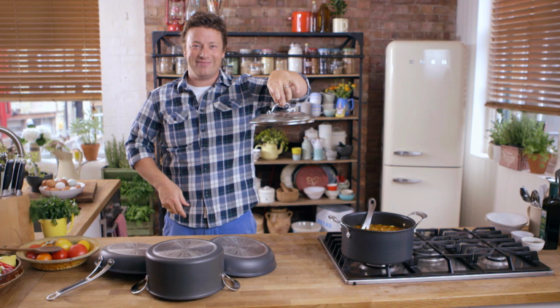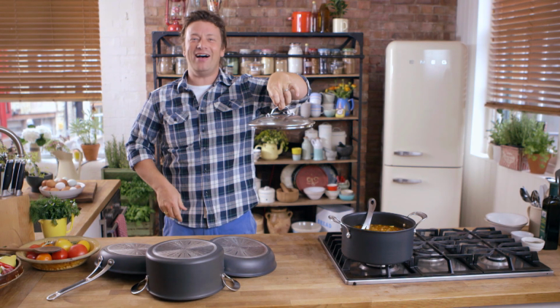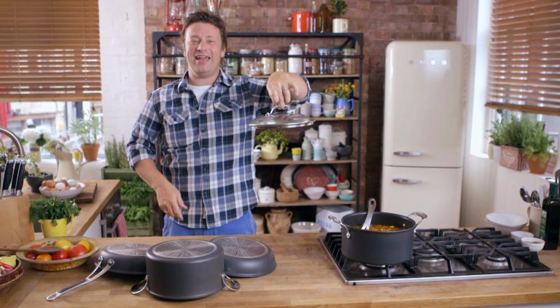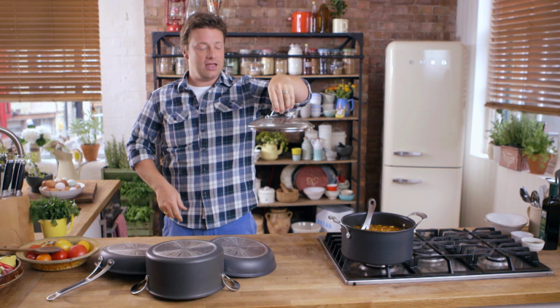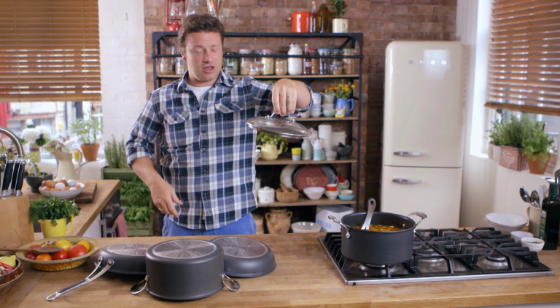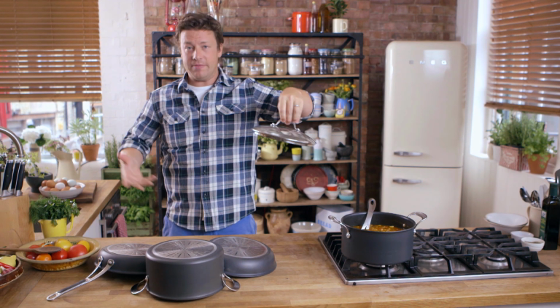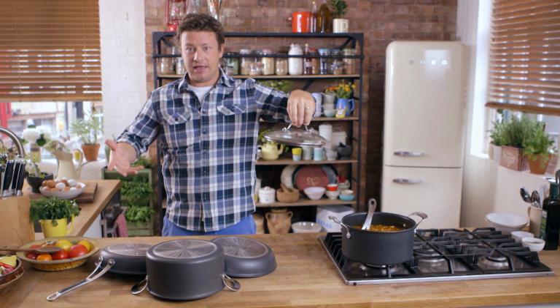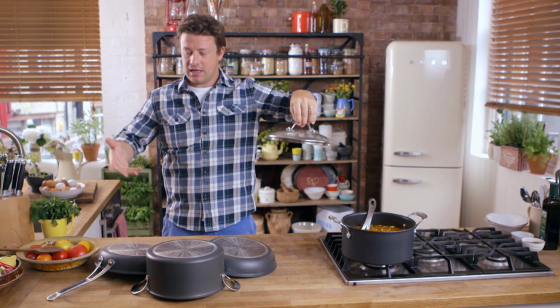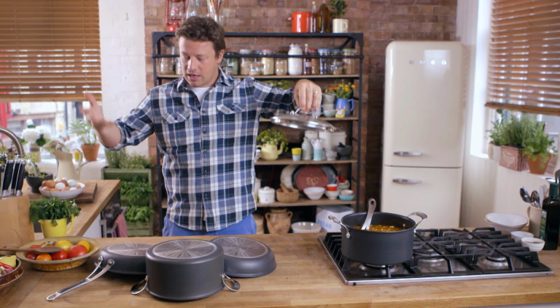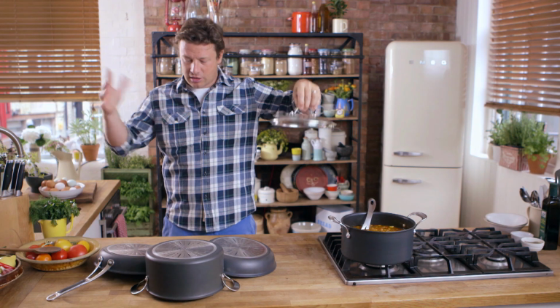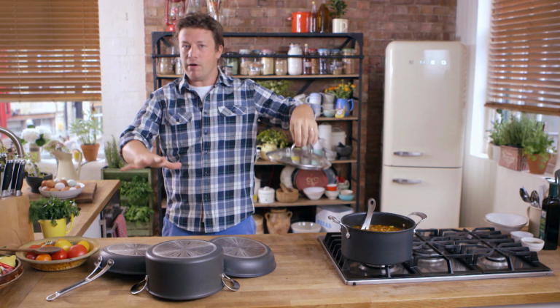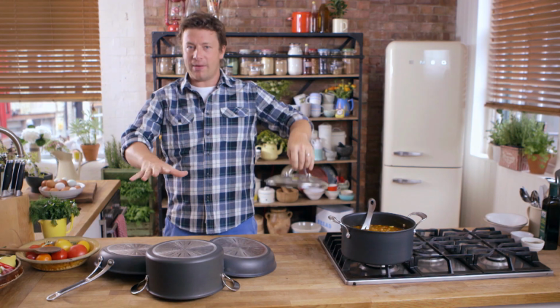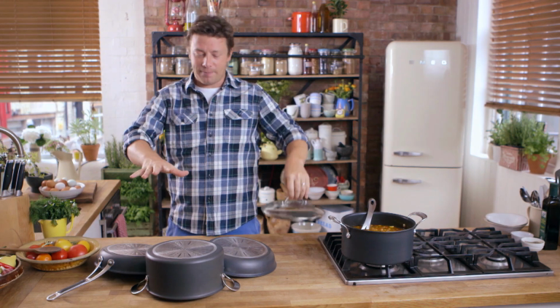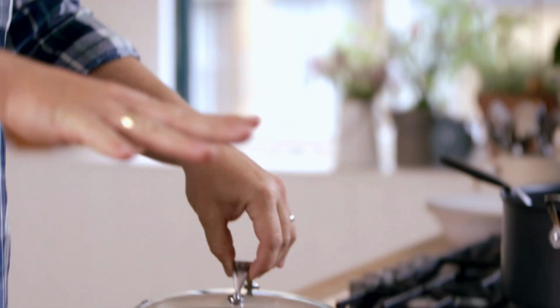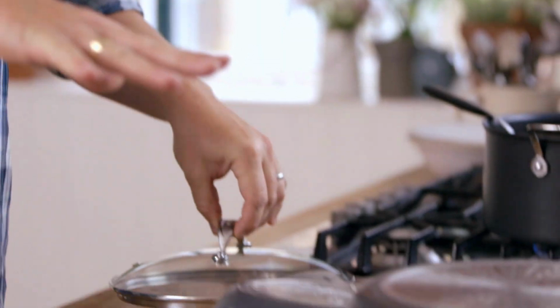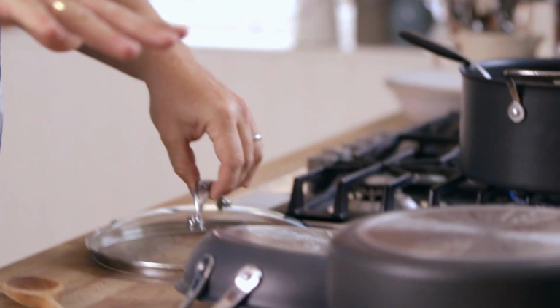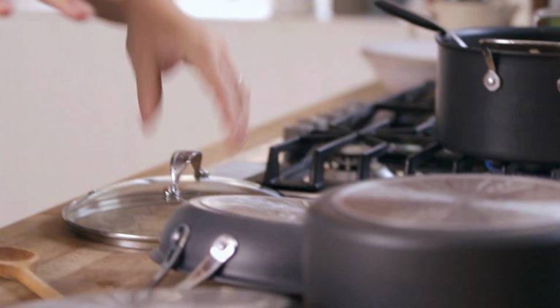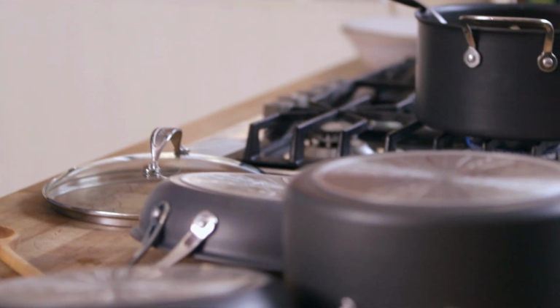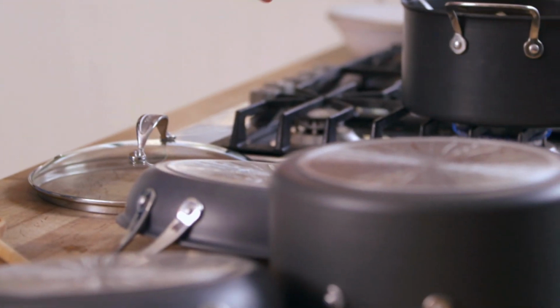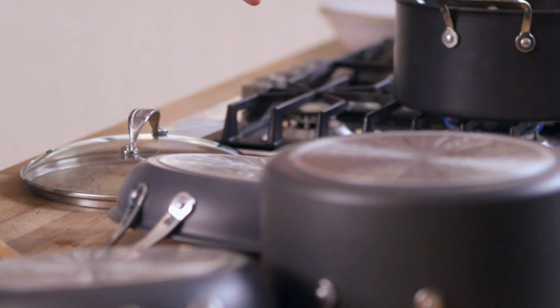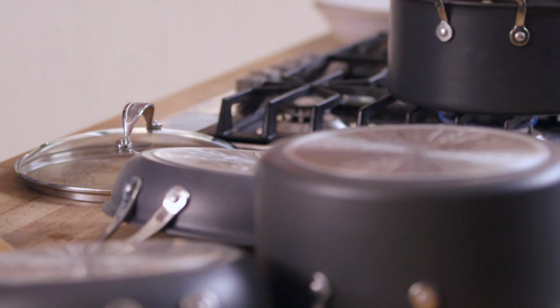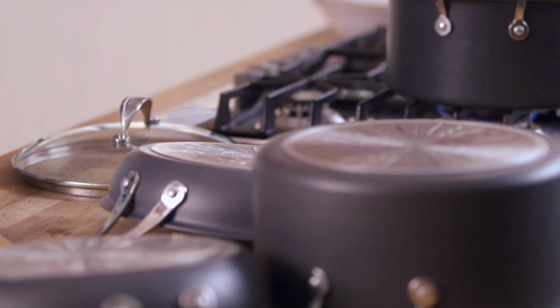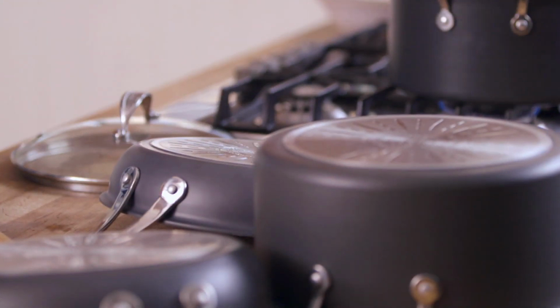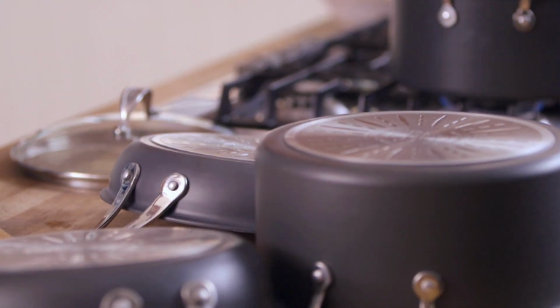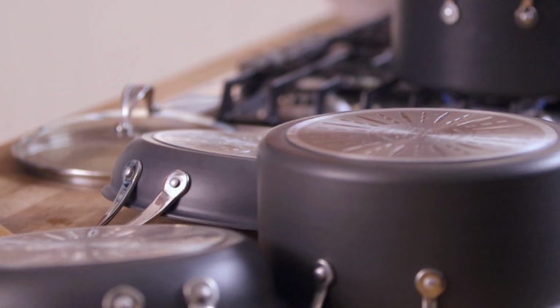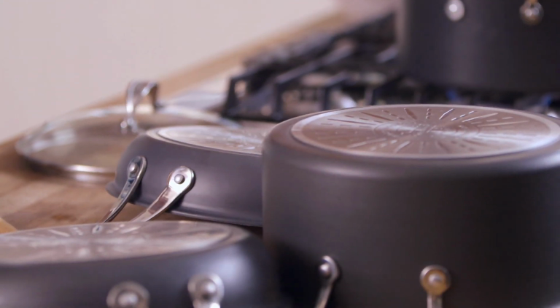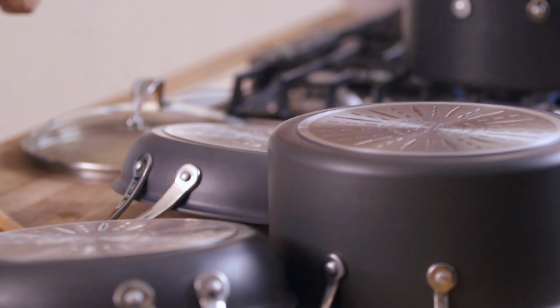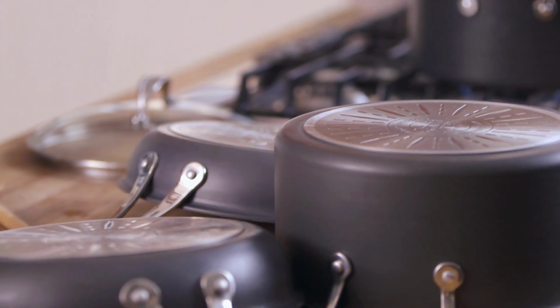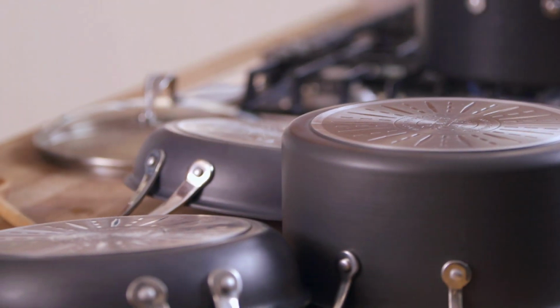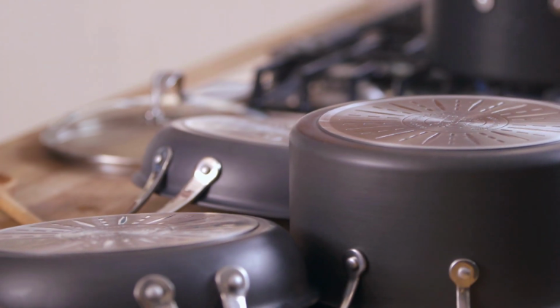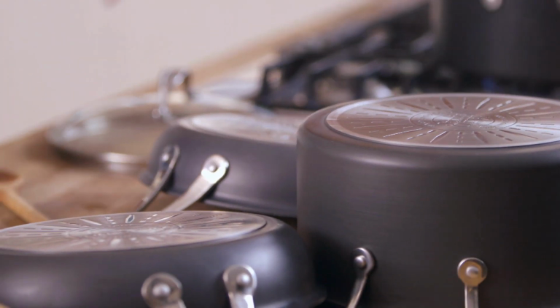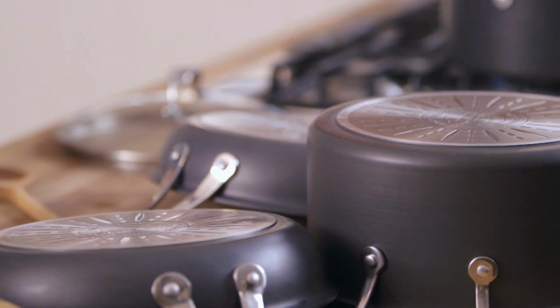Hi, Jamie here. Don't worry about the pans — they're tough, proper, professional, really nice pans.